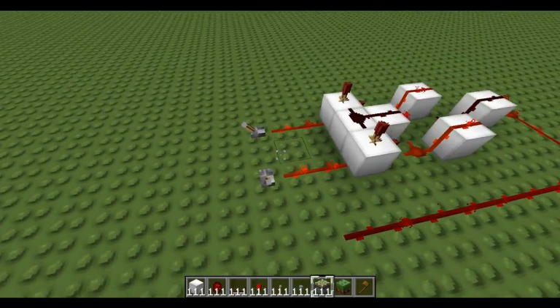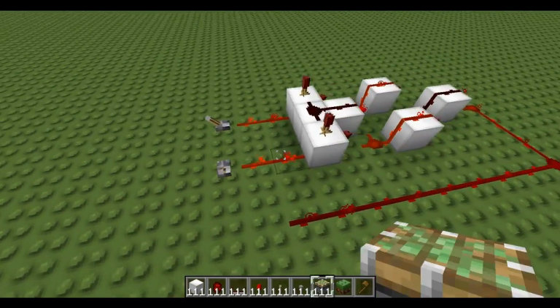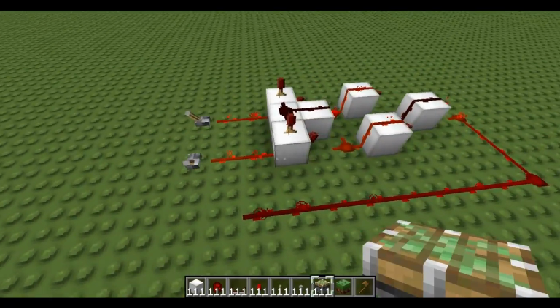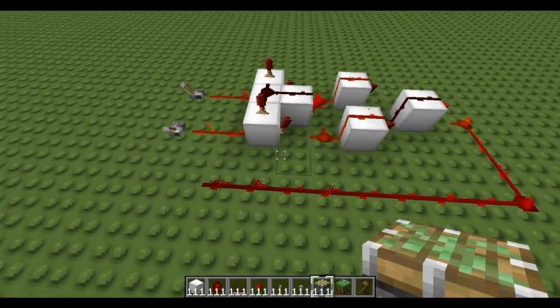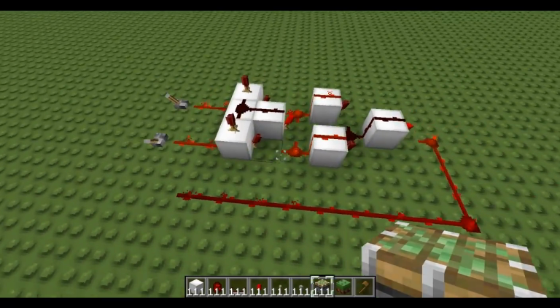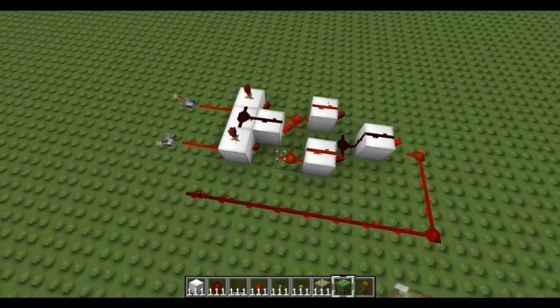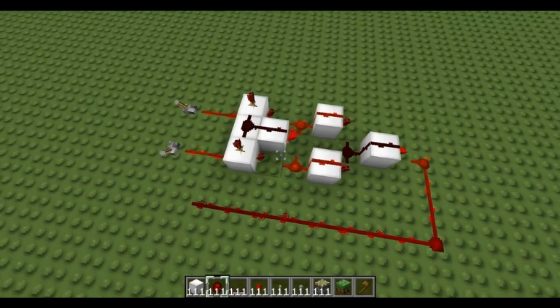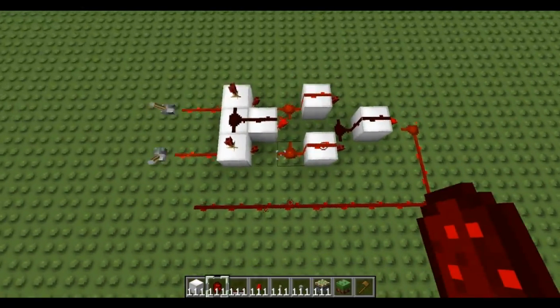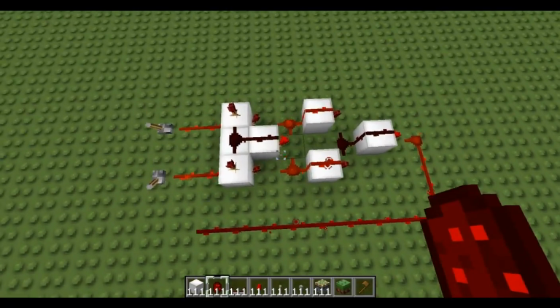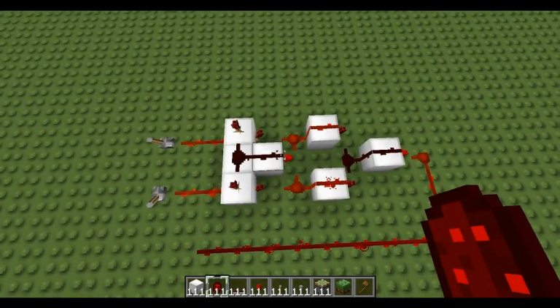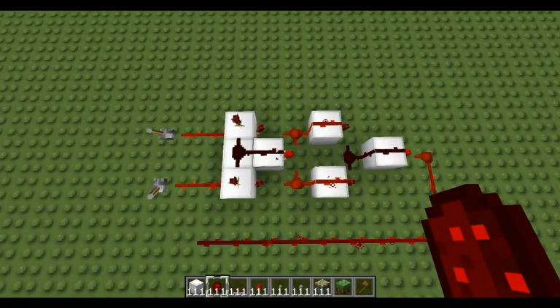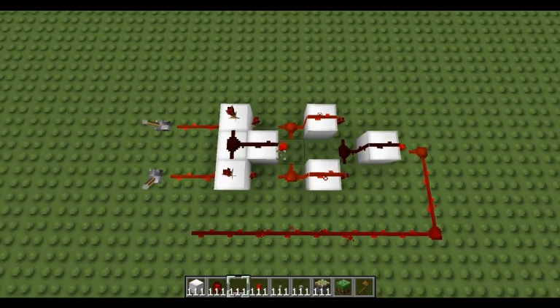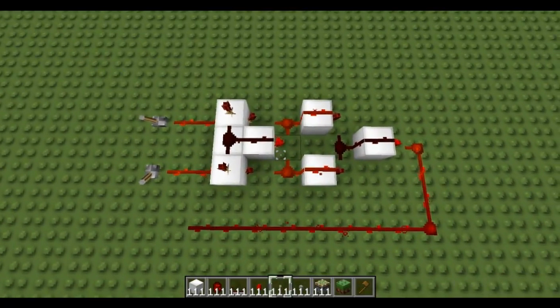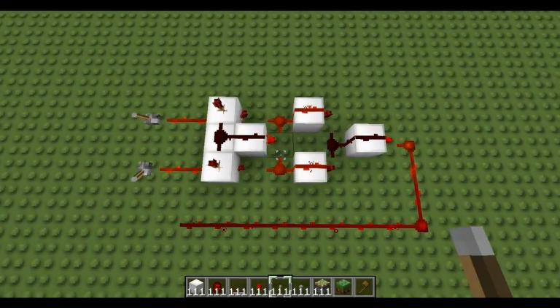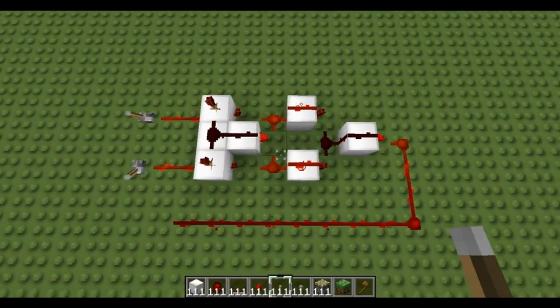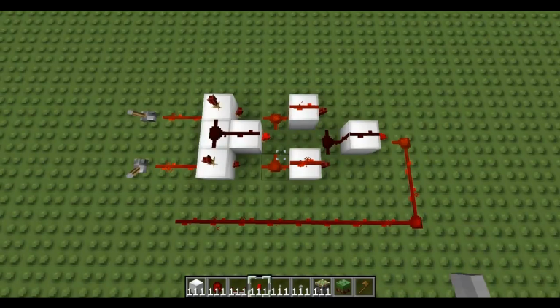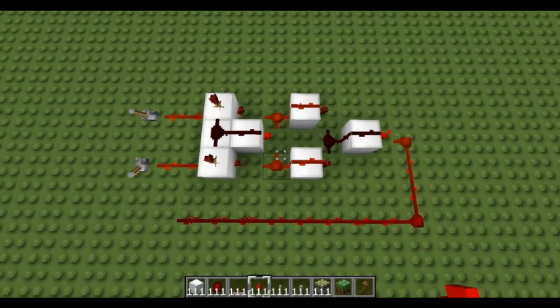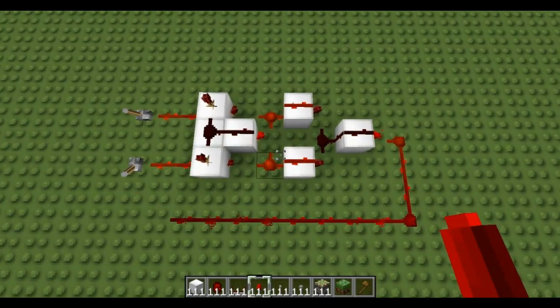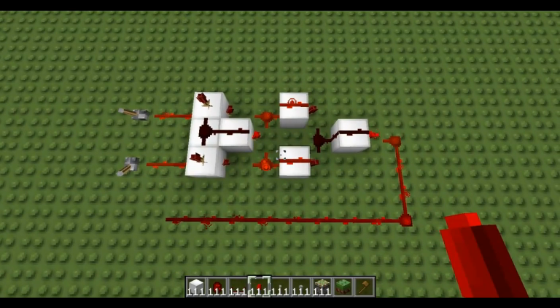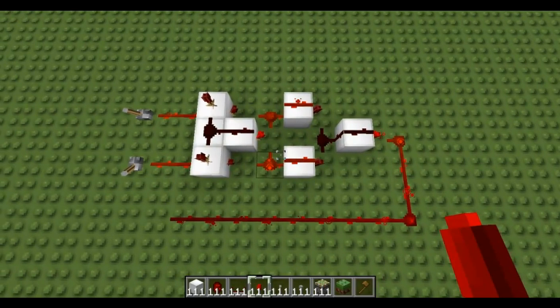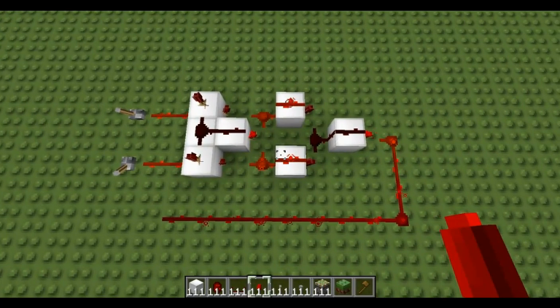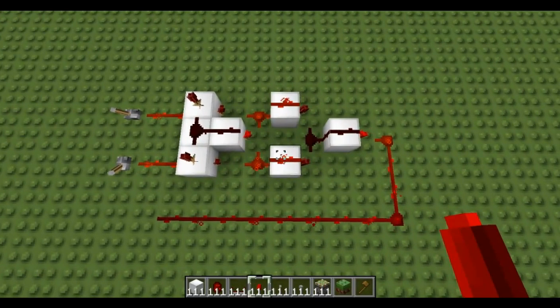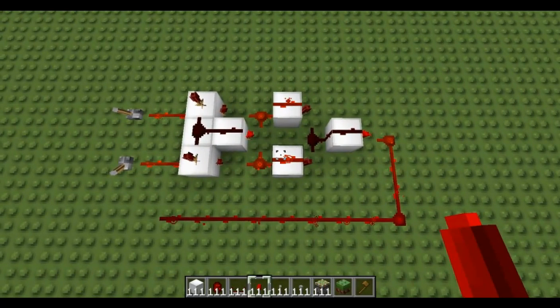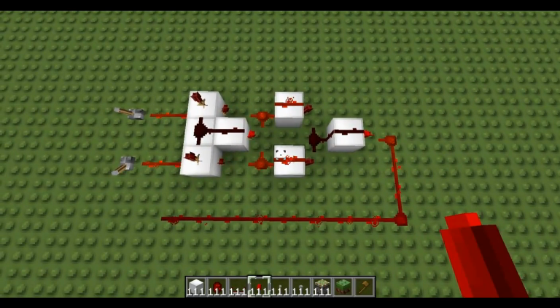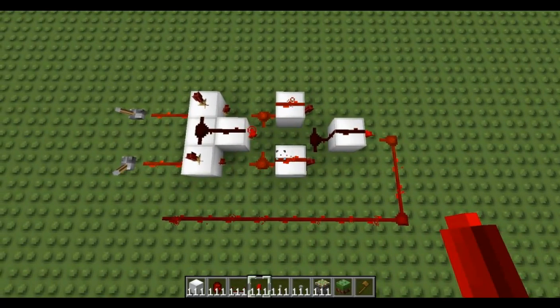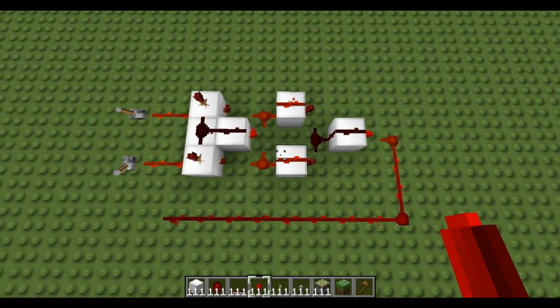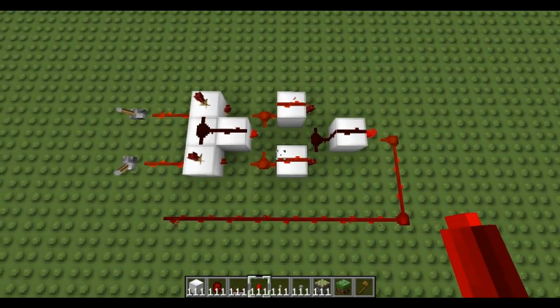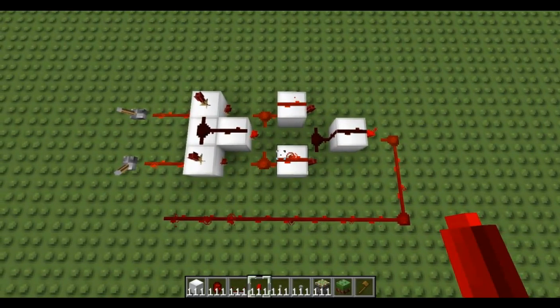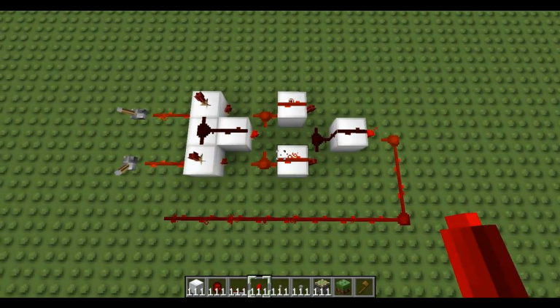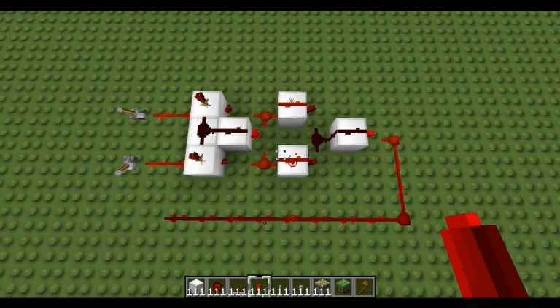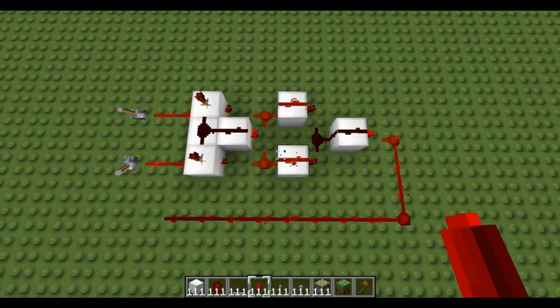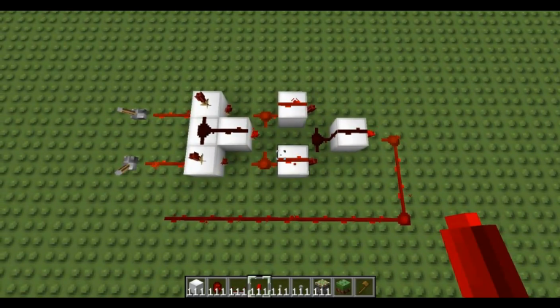So yeah, that's how you build the XNOR gate. Please like, comment and subscribe, and see you next time.